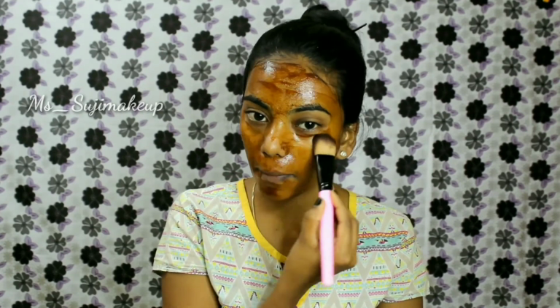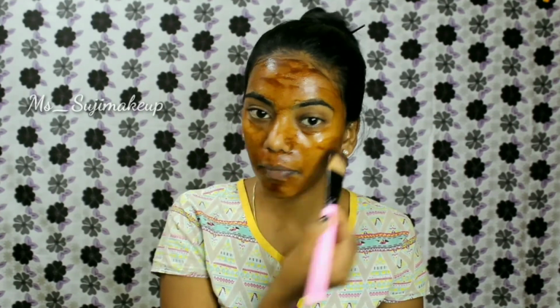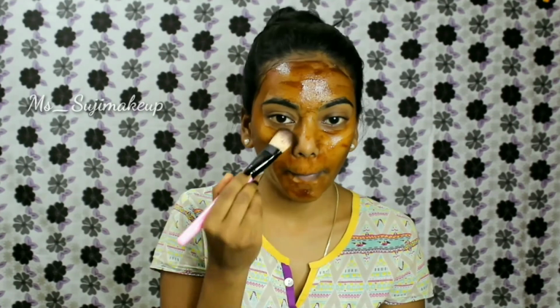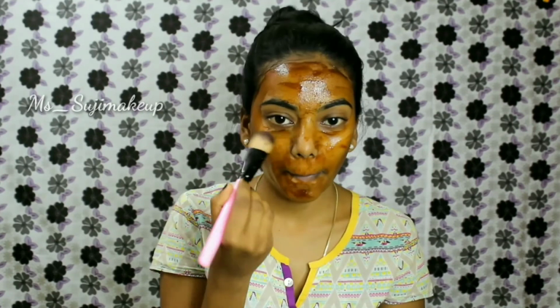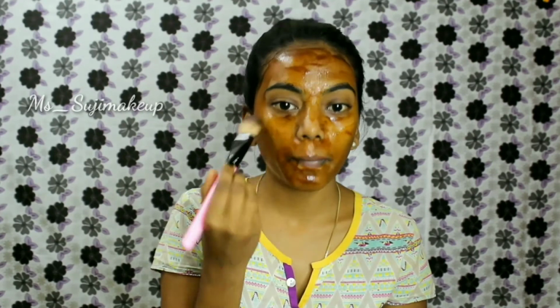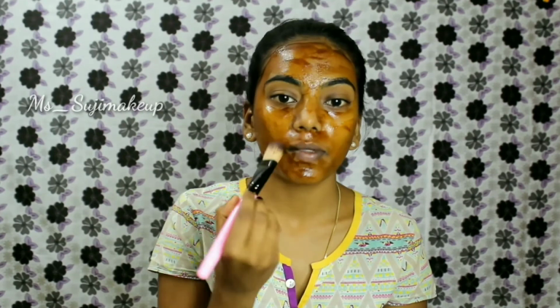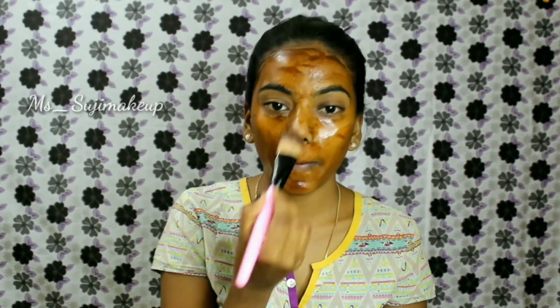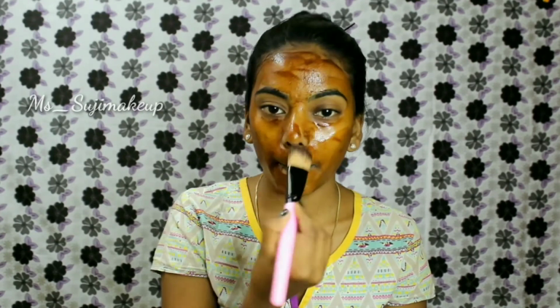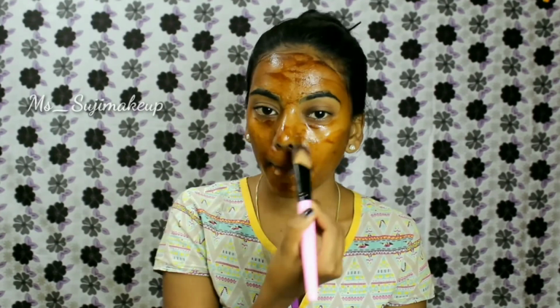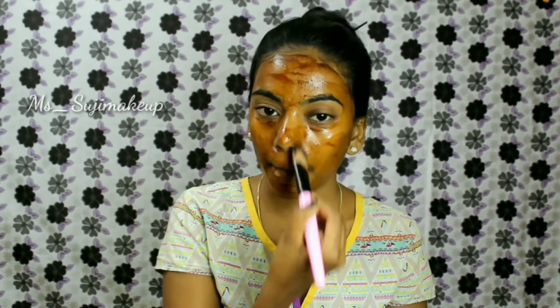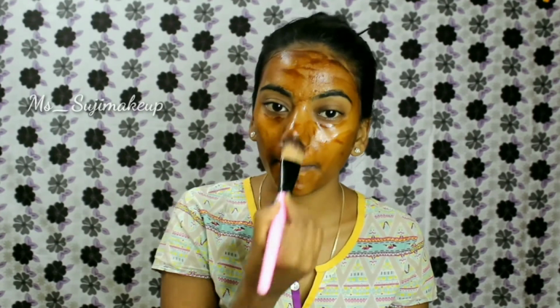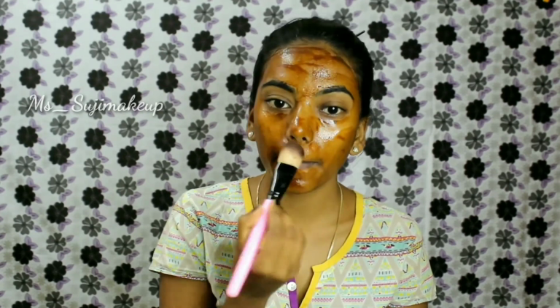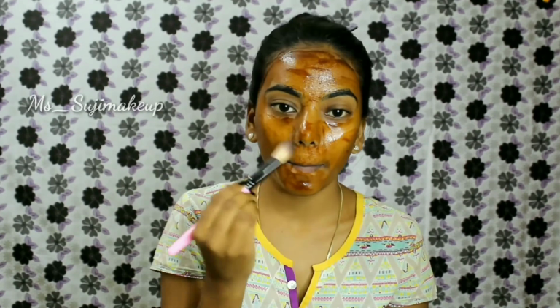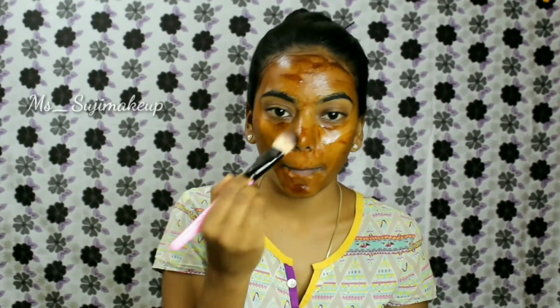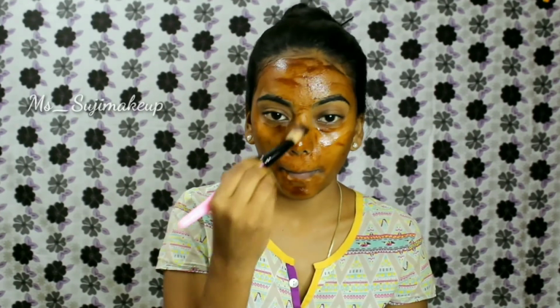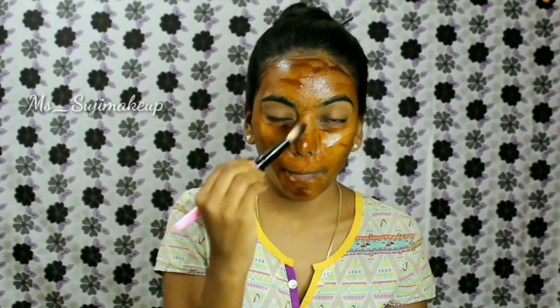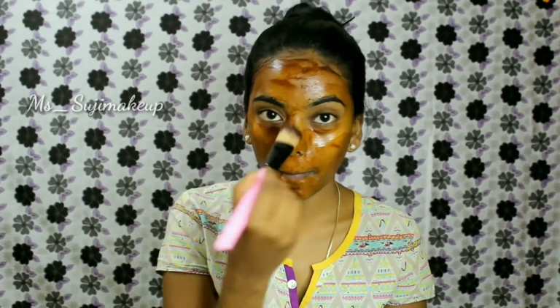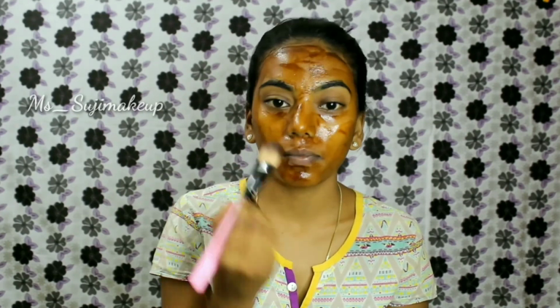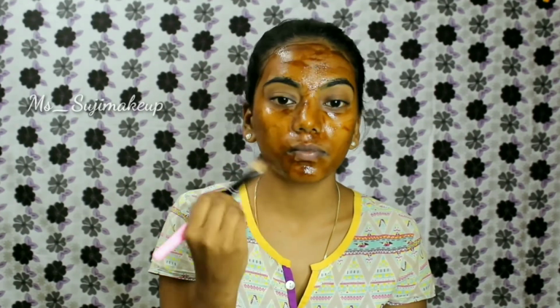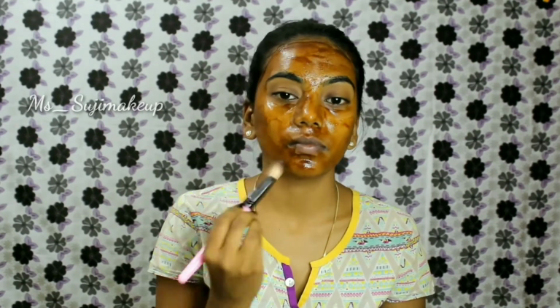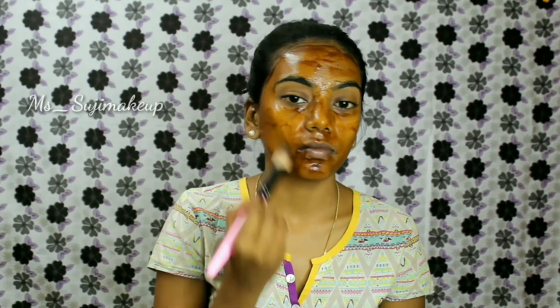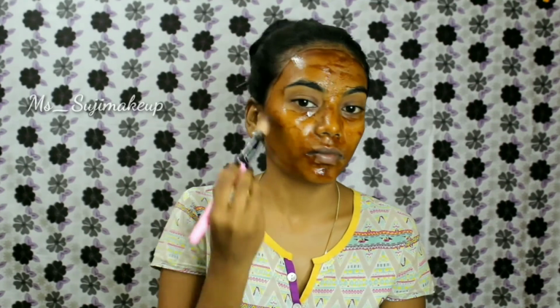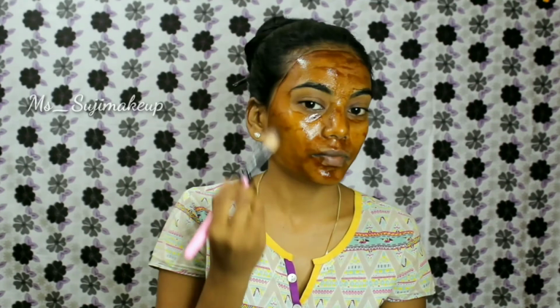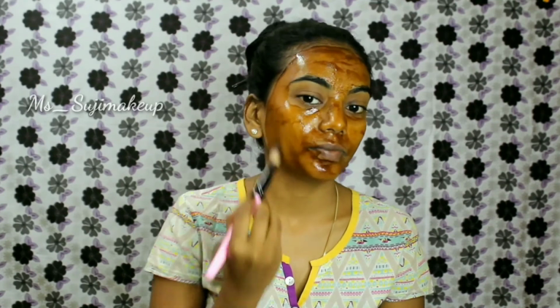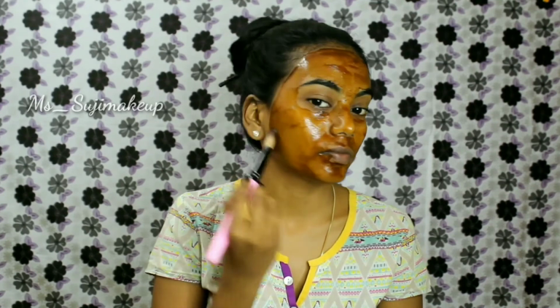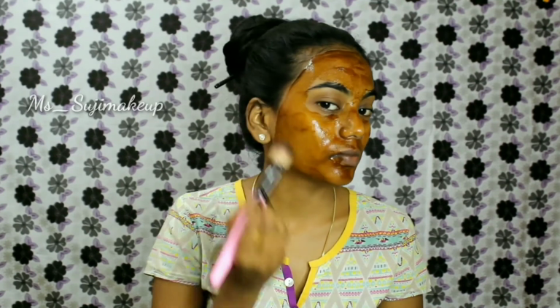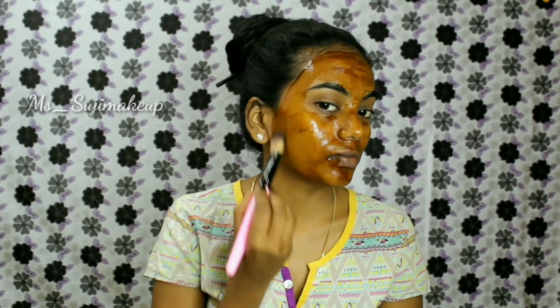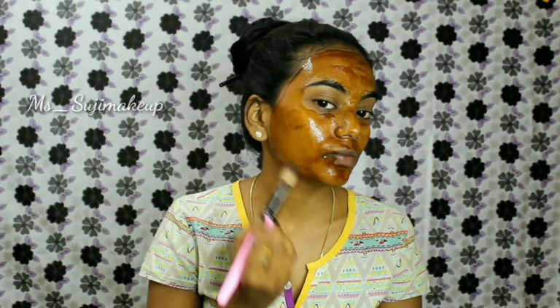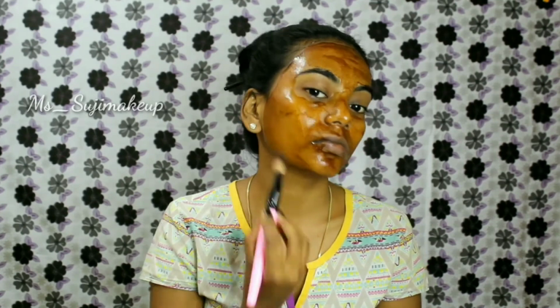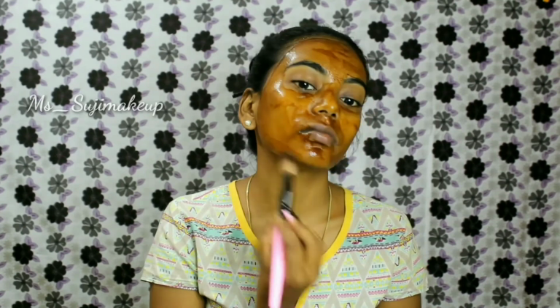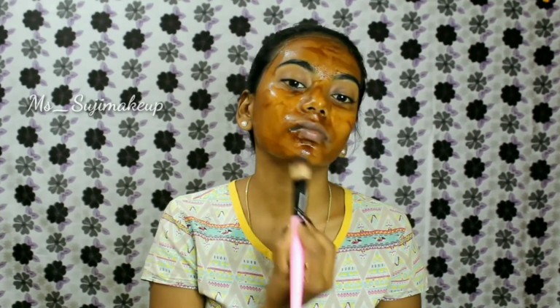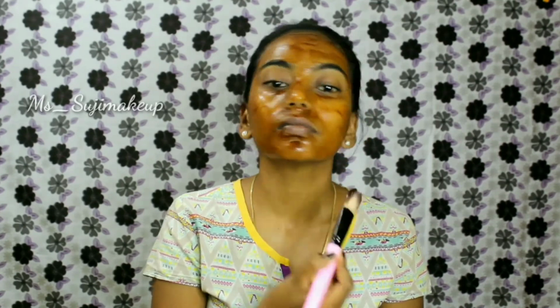Once your entire face has been covered, sit back and relax for 15 minutes and wash it with cold water.